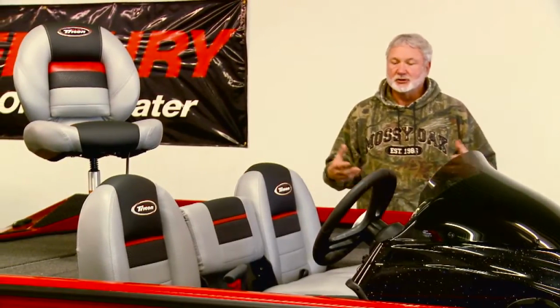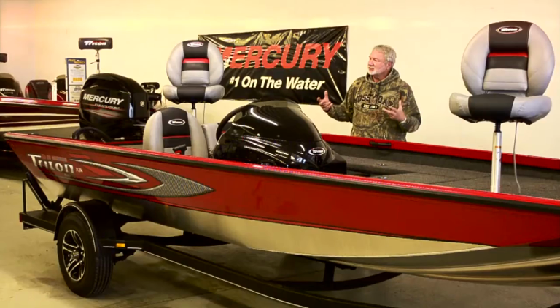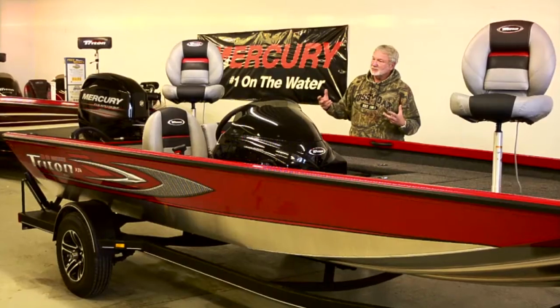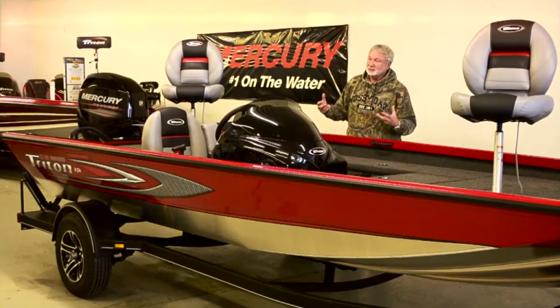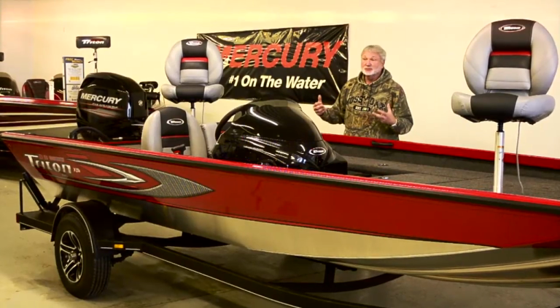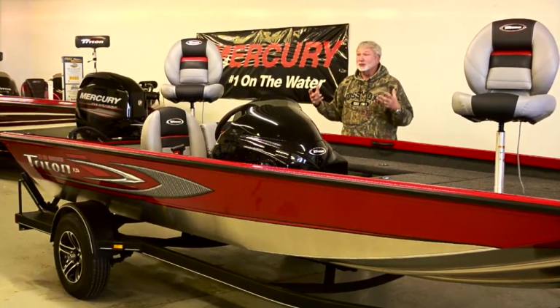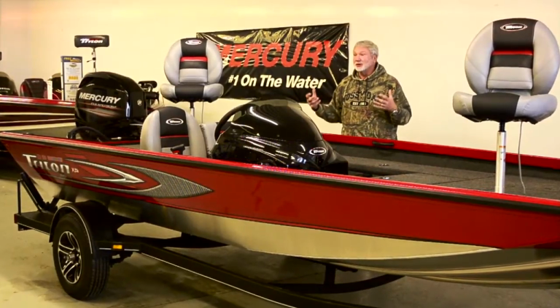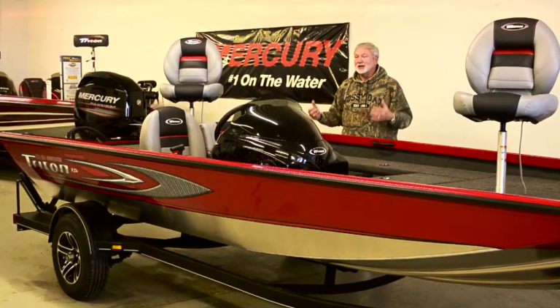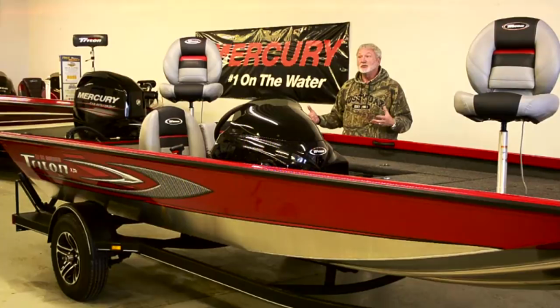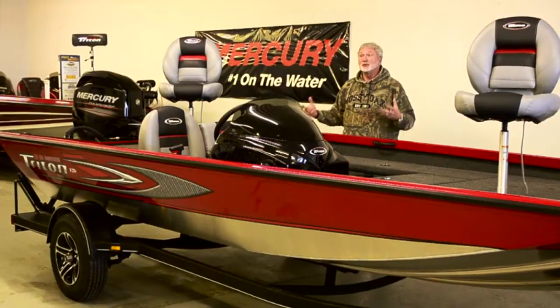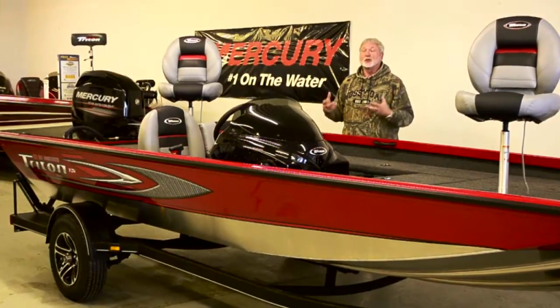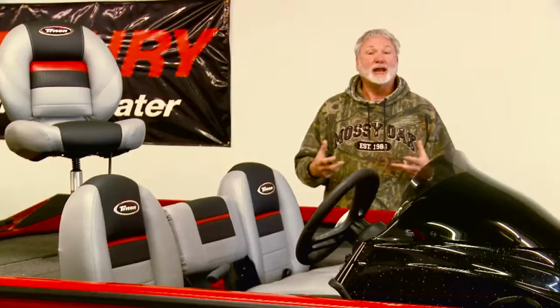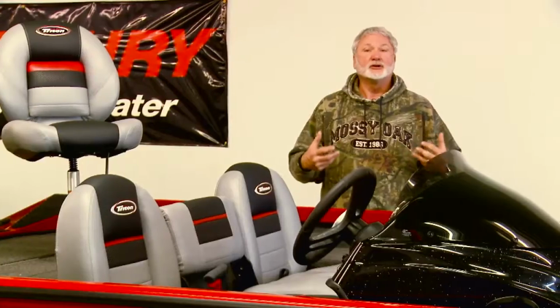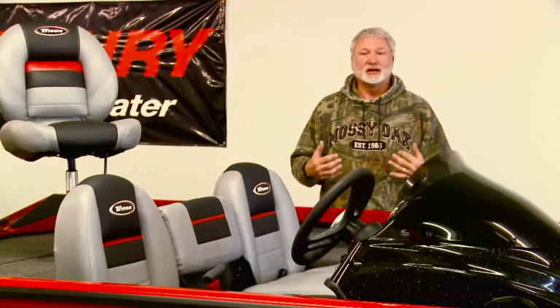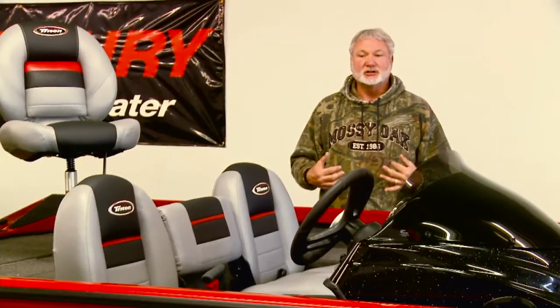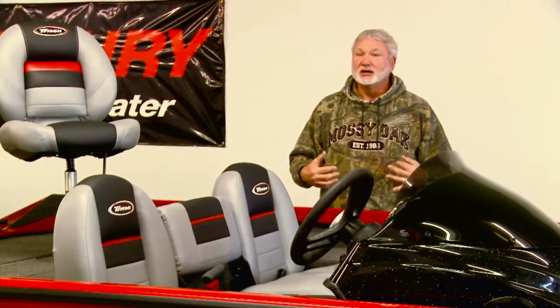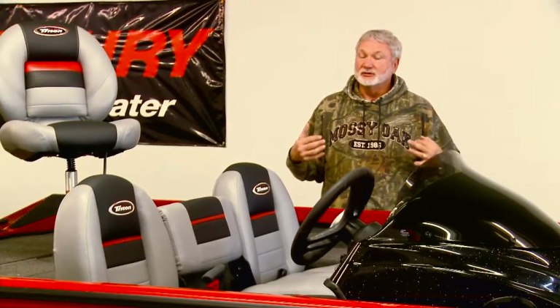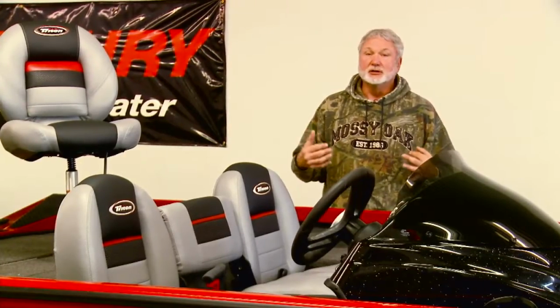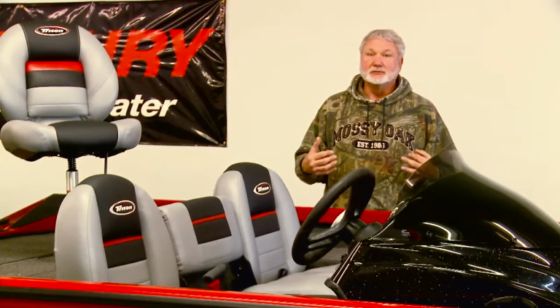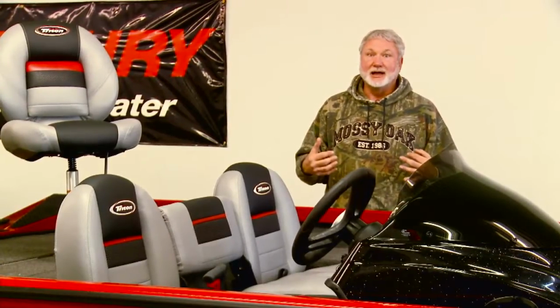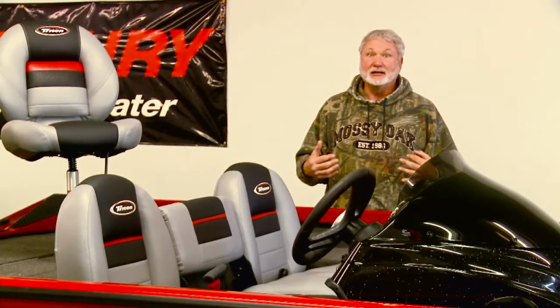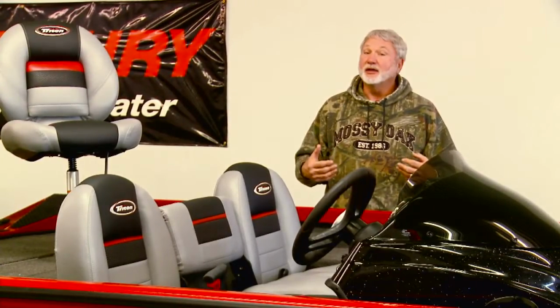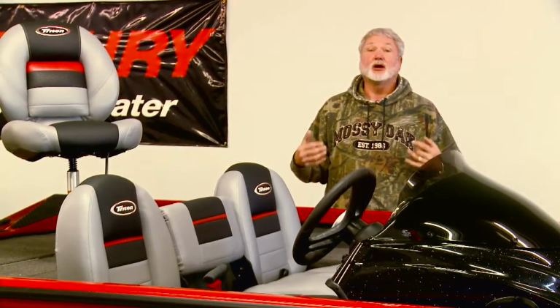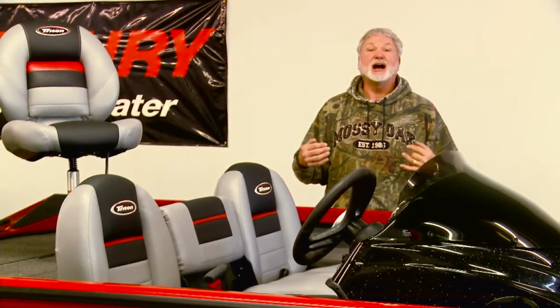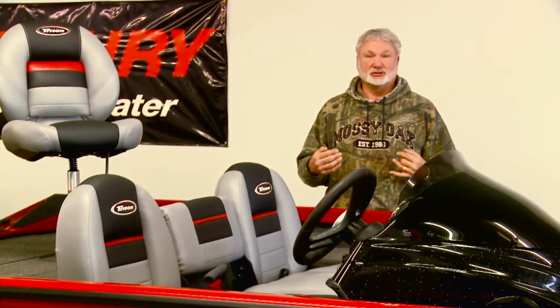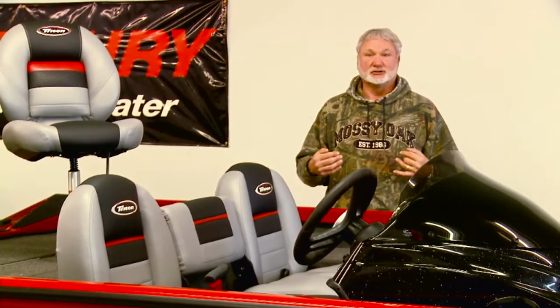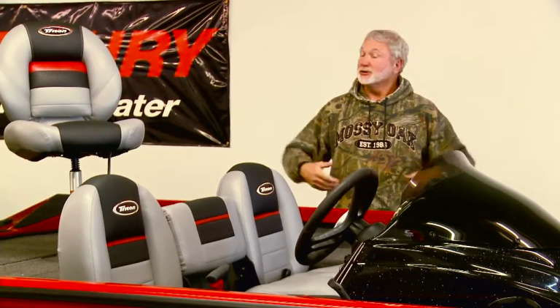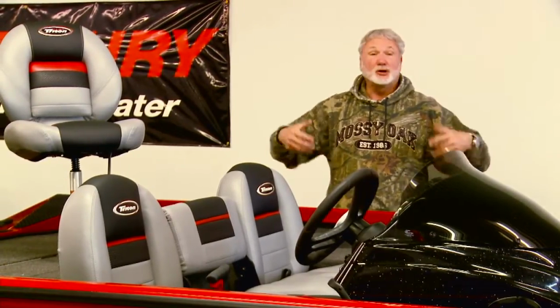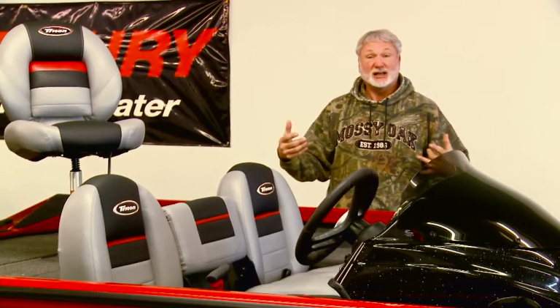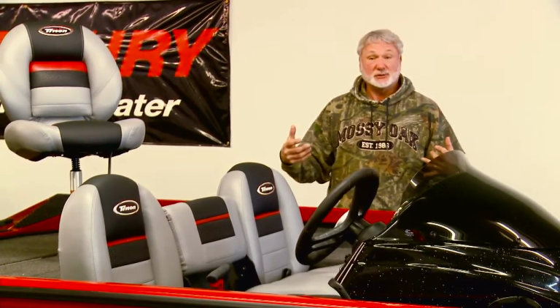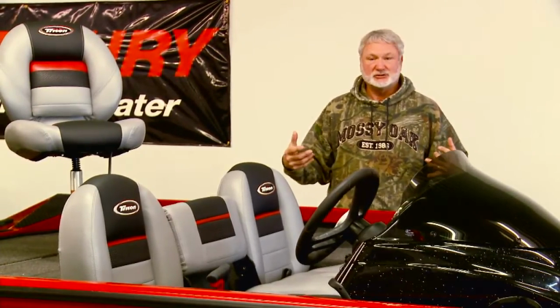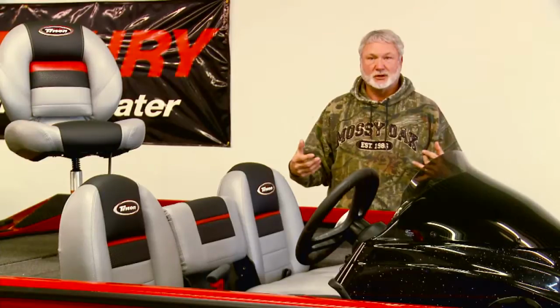Triton's been building boats for a long time, but with the reintroduction of the aluminum line, they are hot sellers. They're multi-species boats.